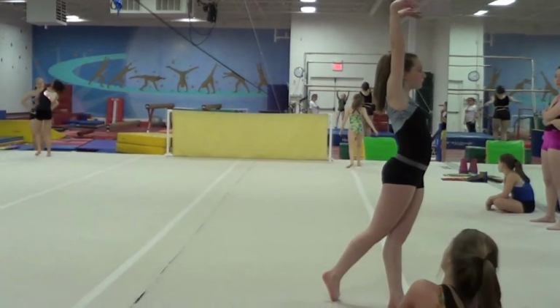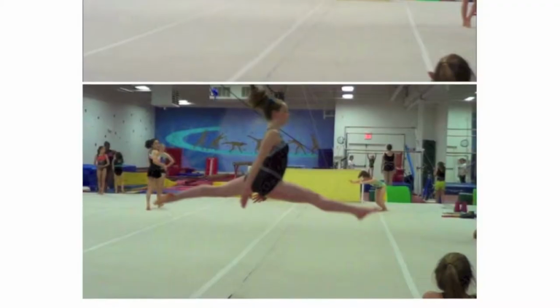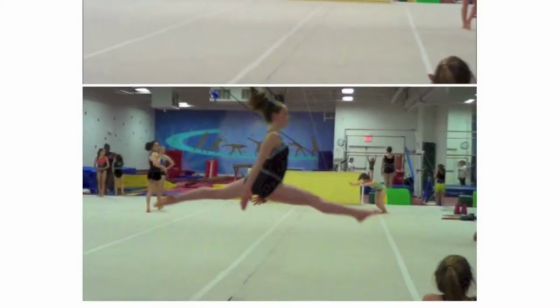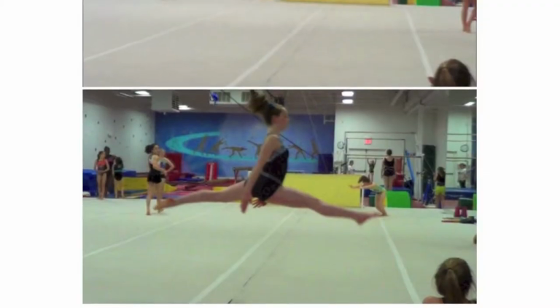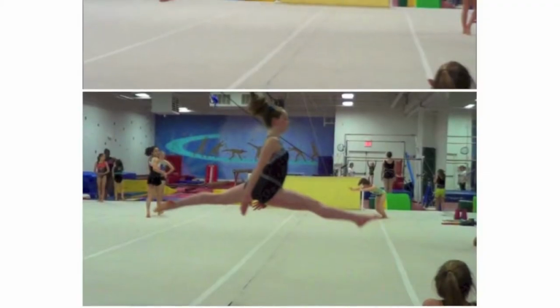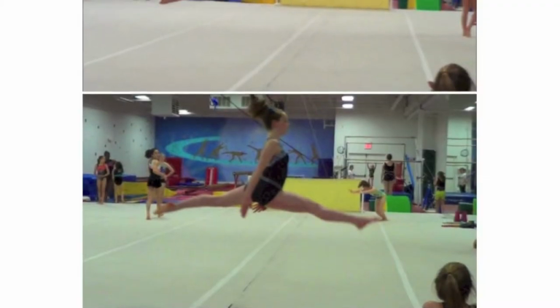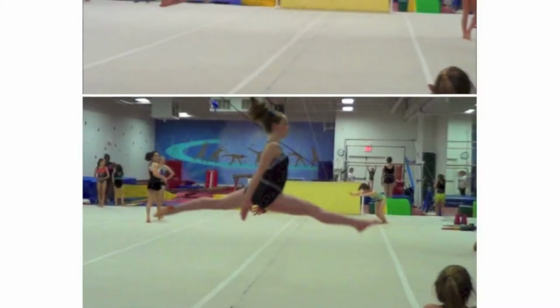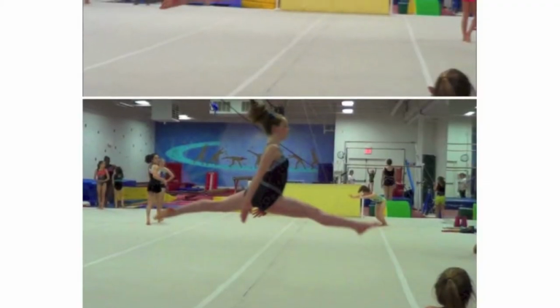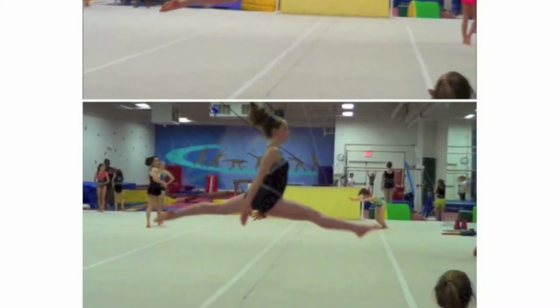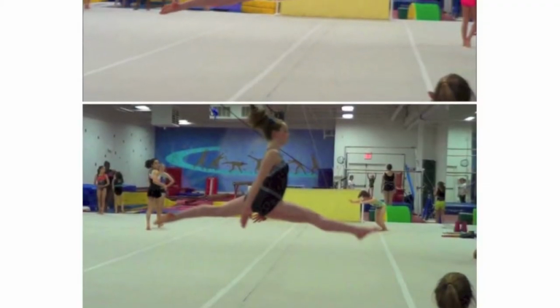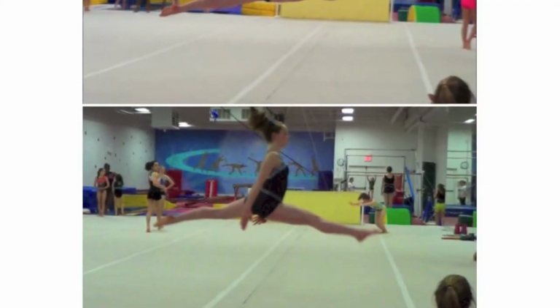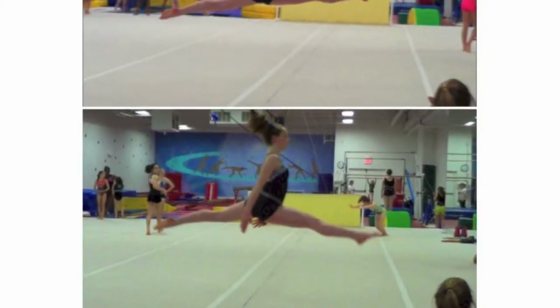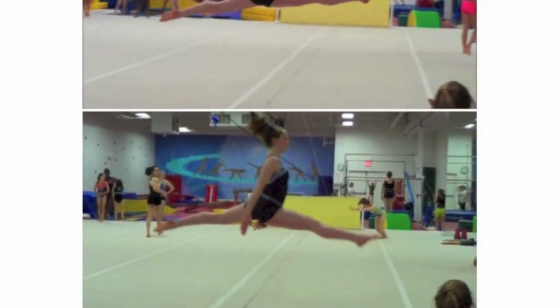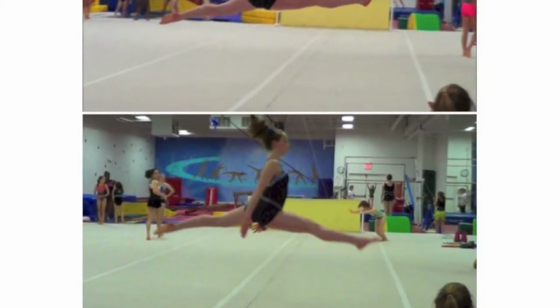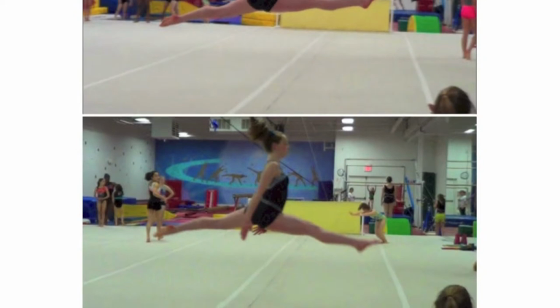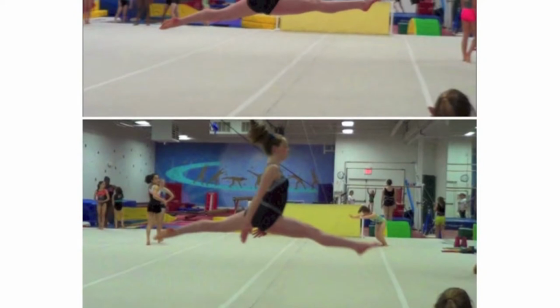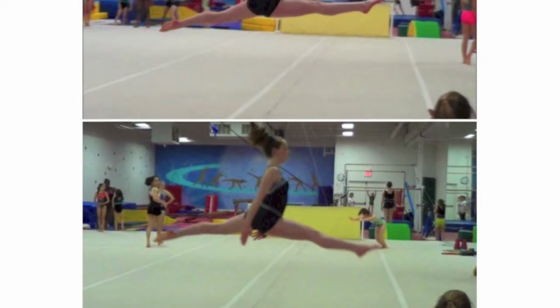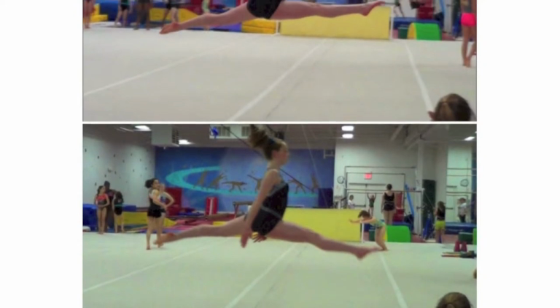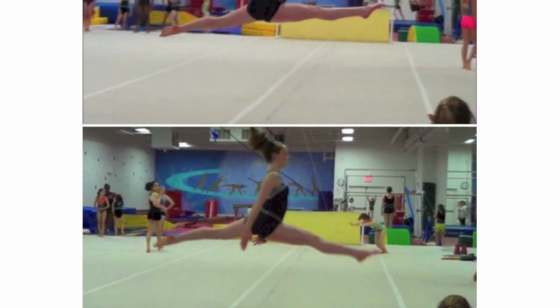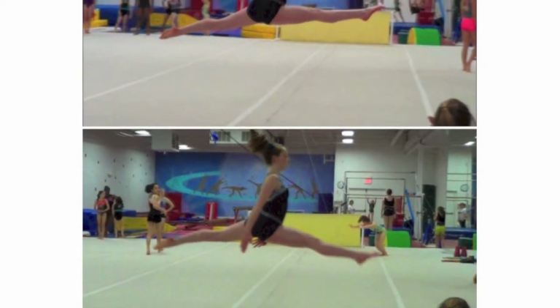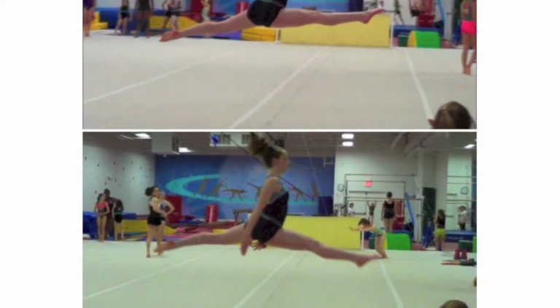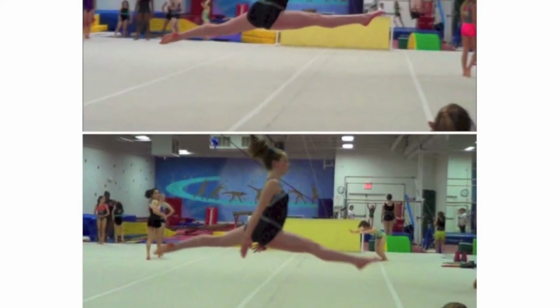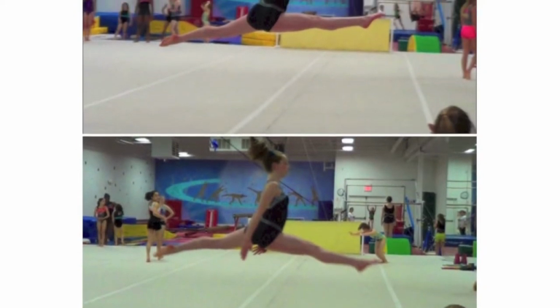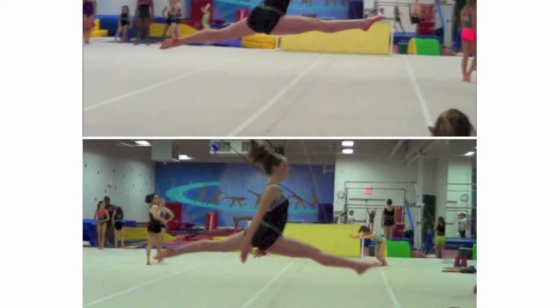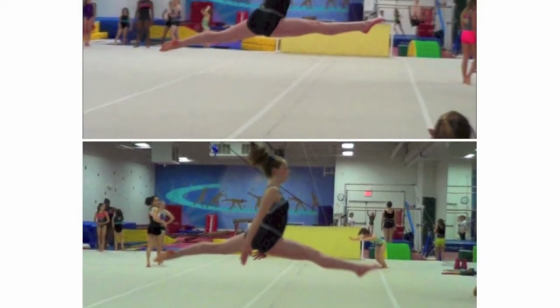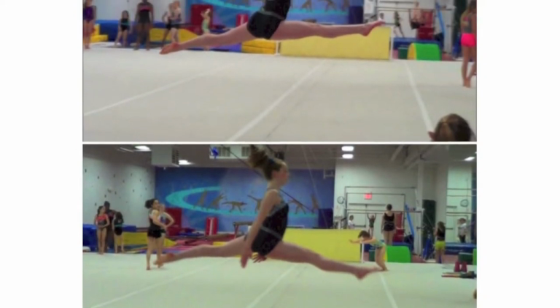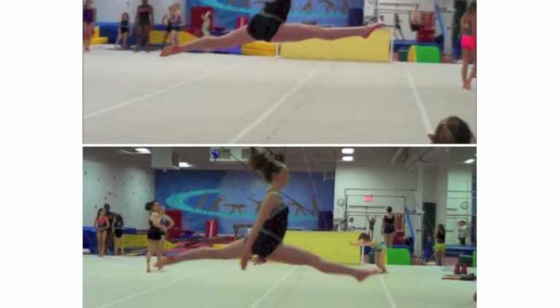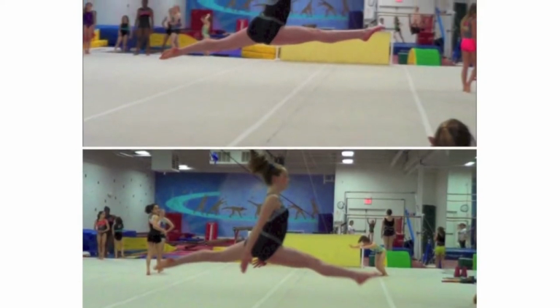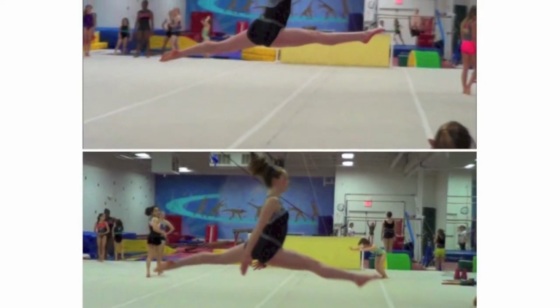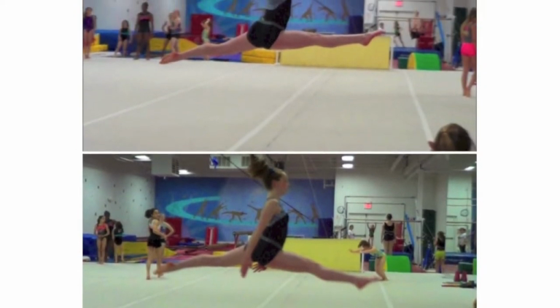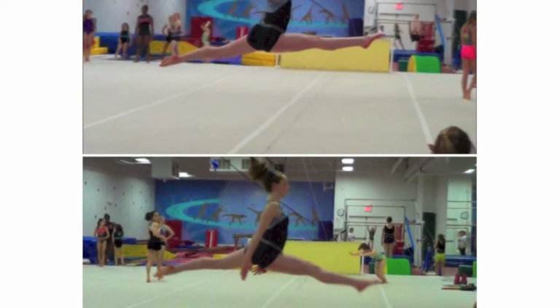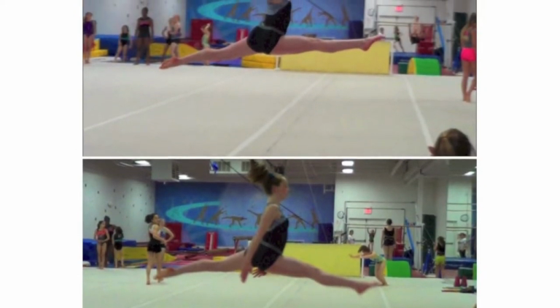For a gymnast, raising your arms allows more time to complete a scale and more time to split your legs in the air for a leap.